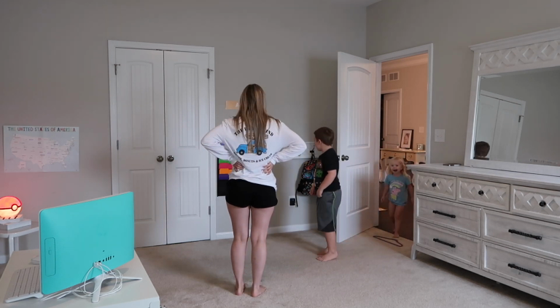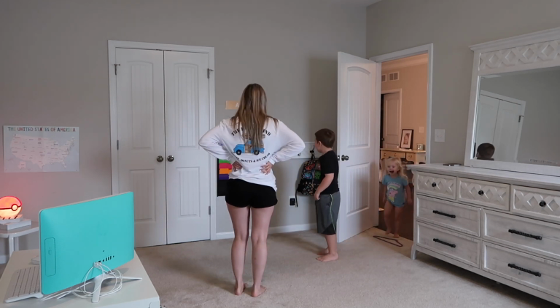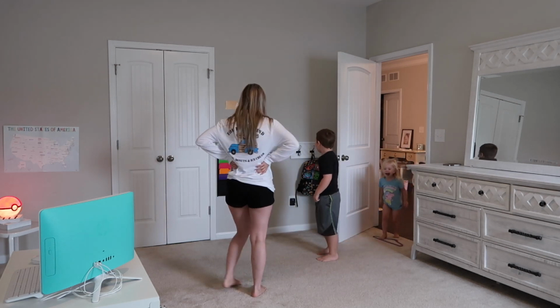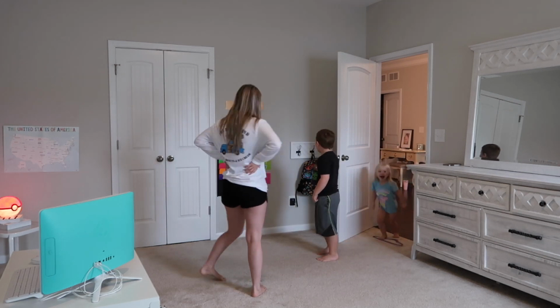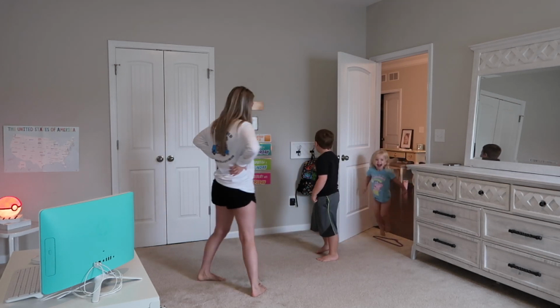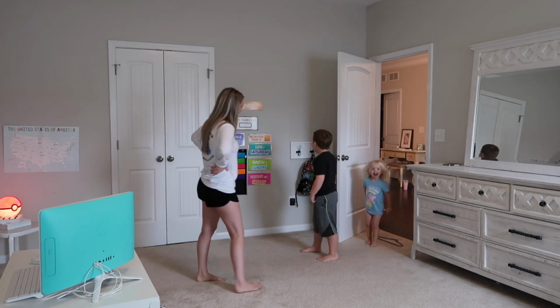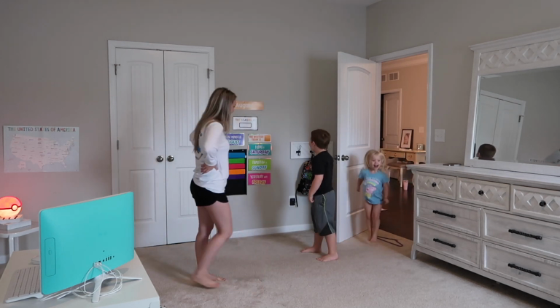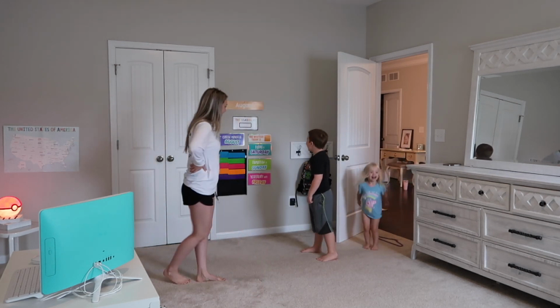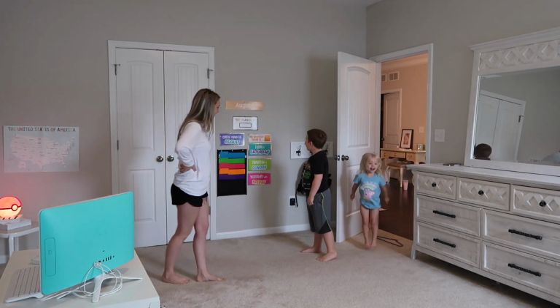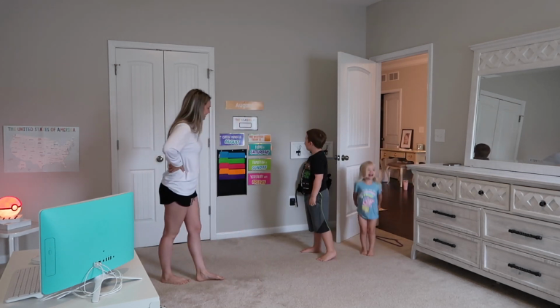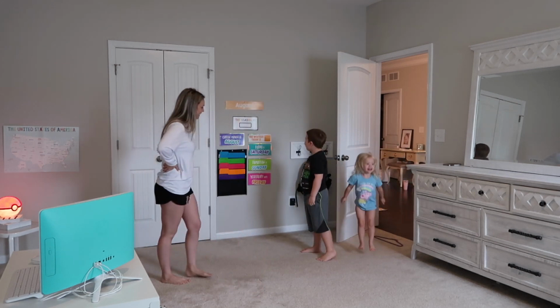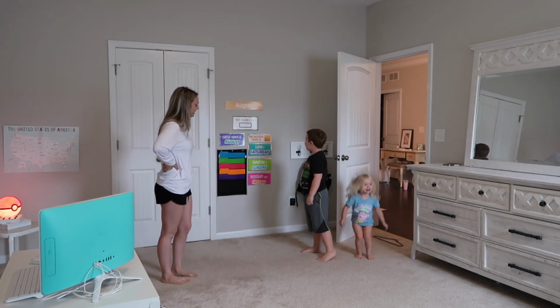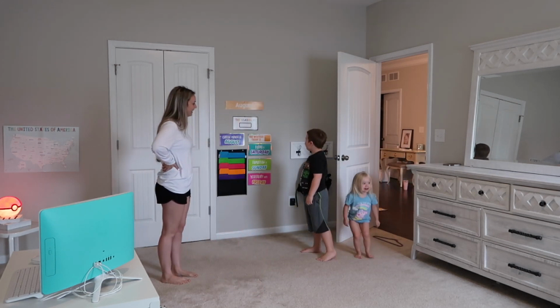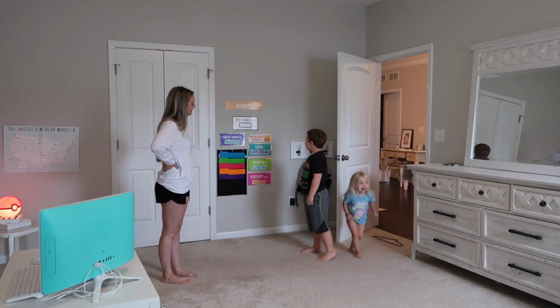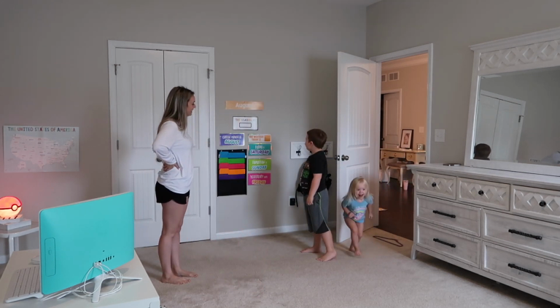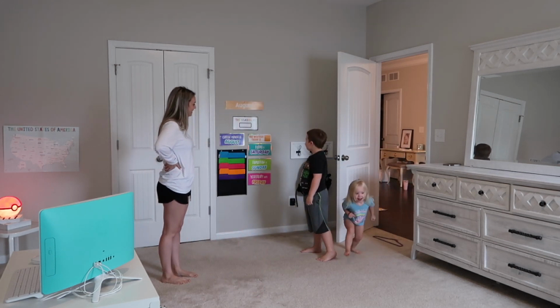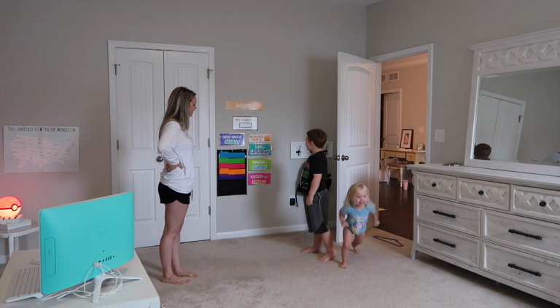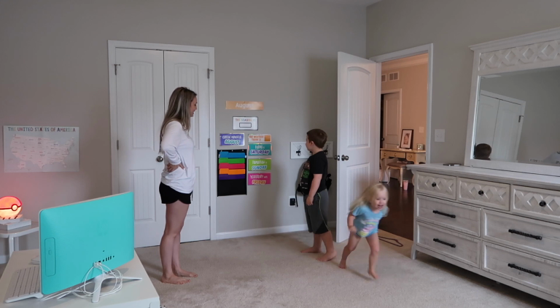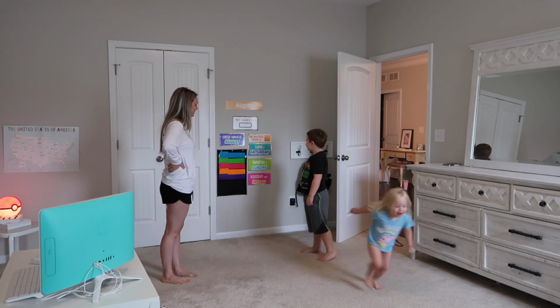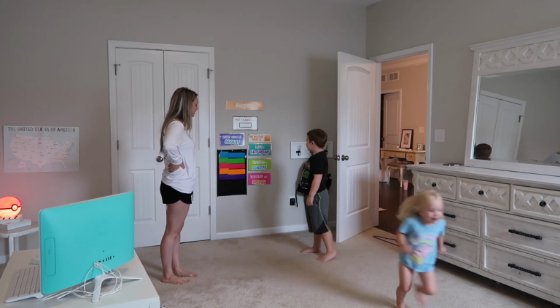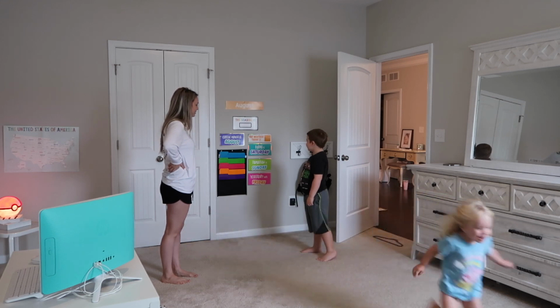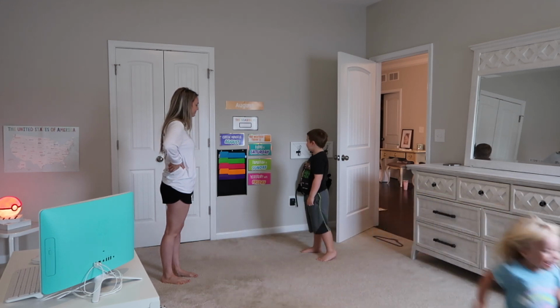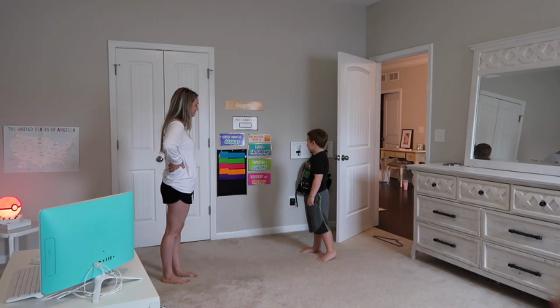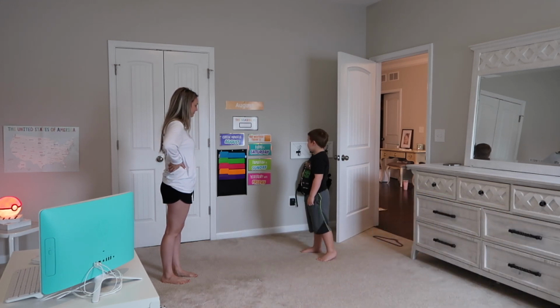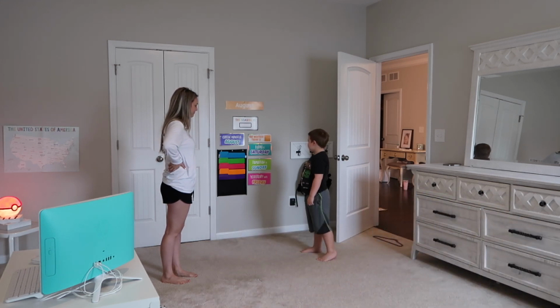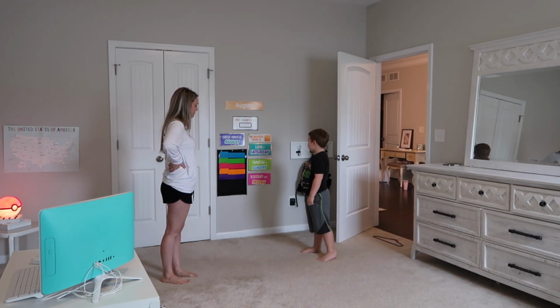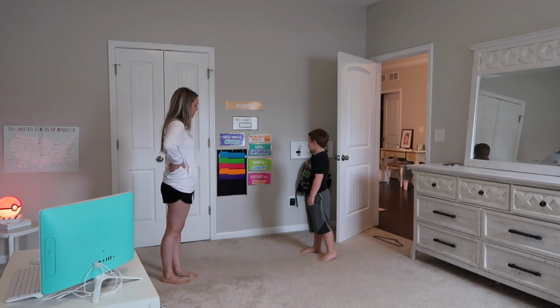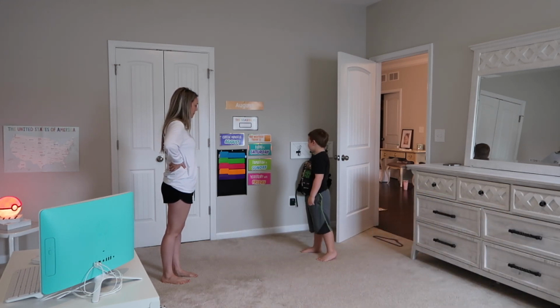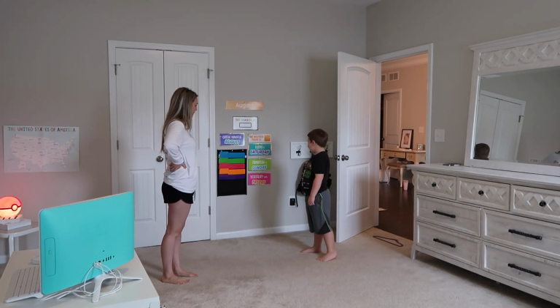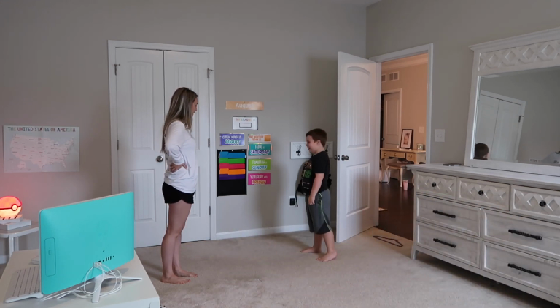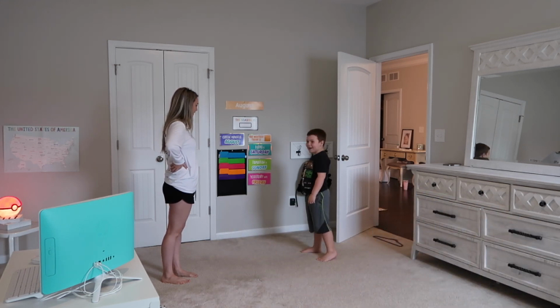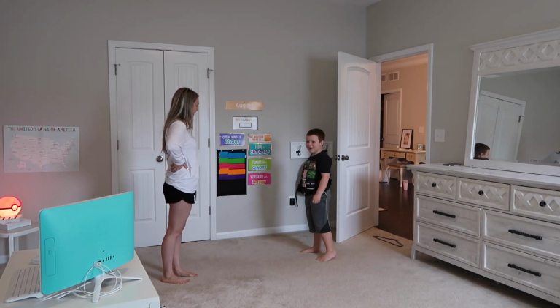Wow, you like your homeschool room? Yeah.